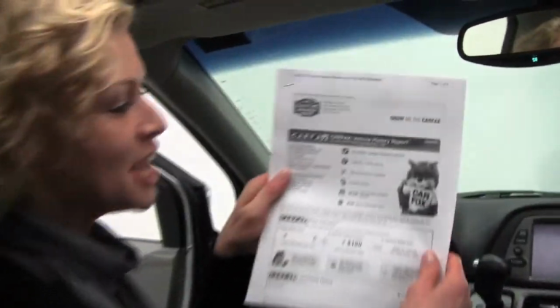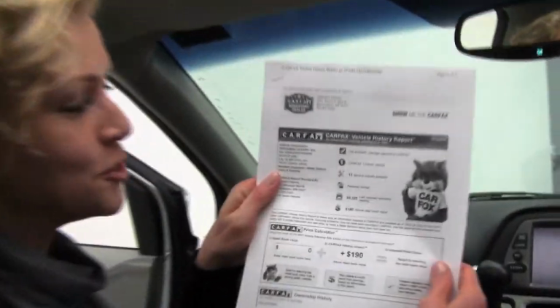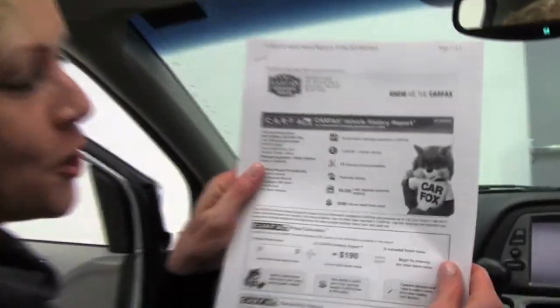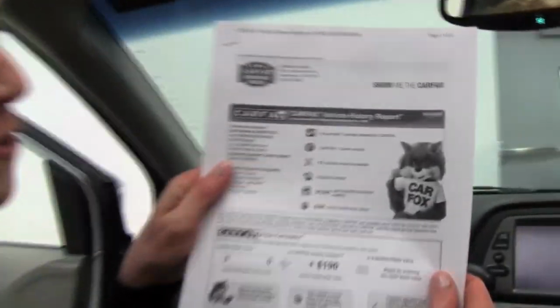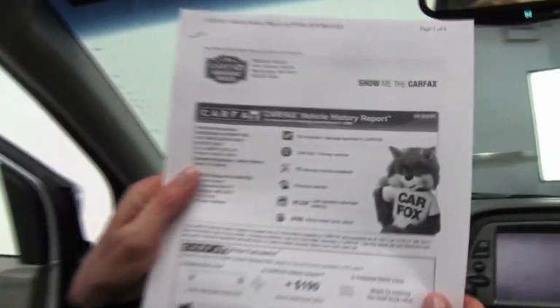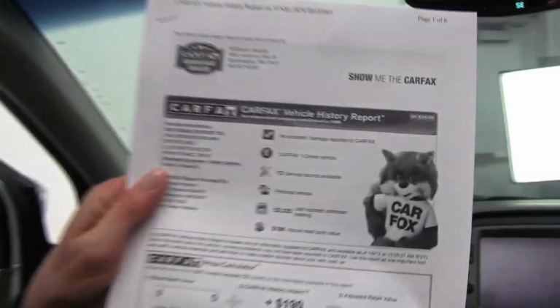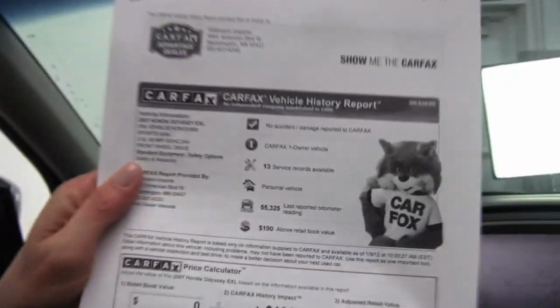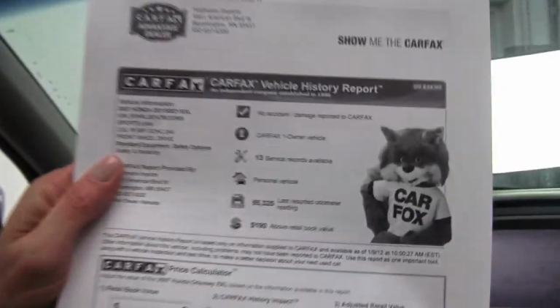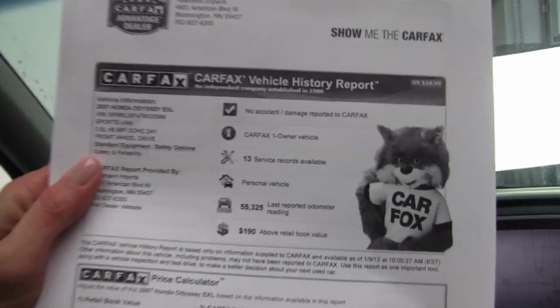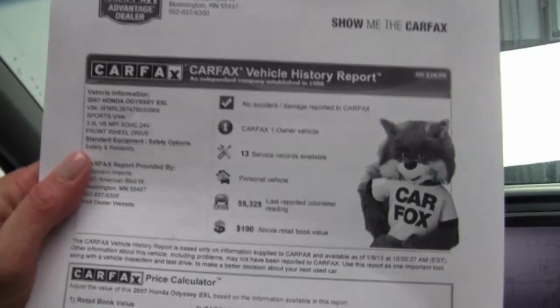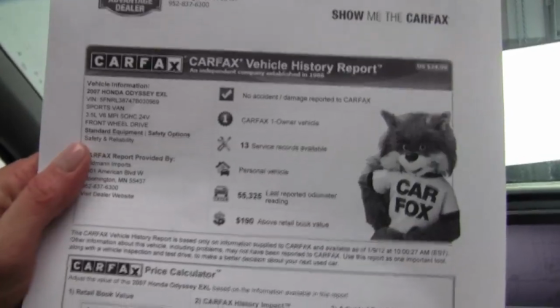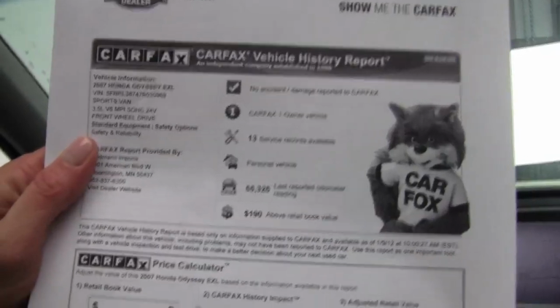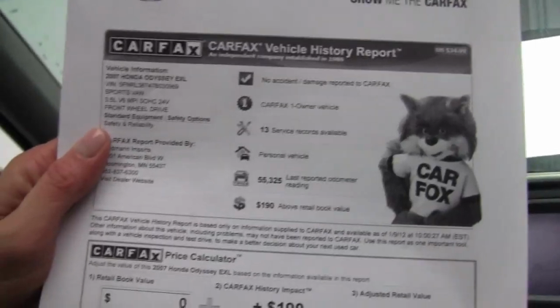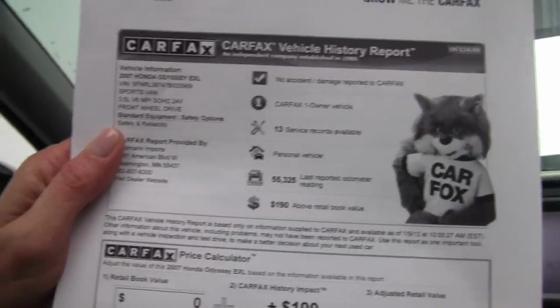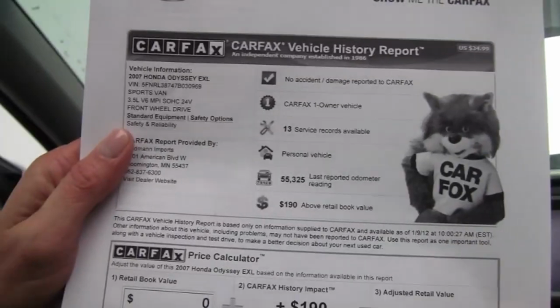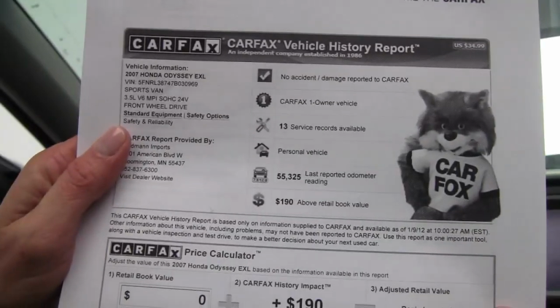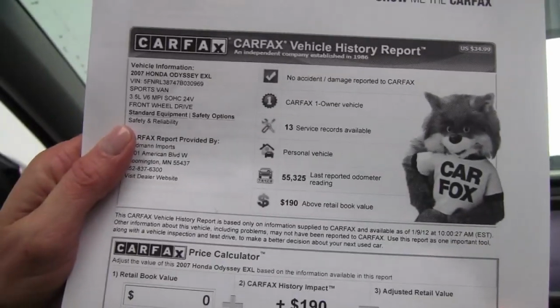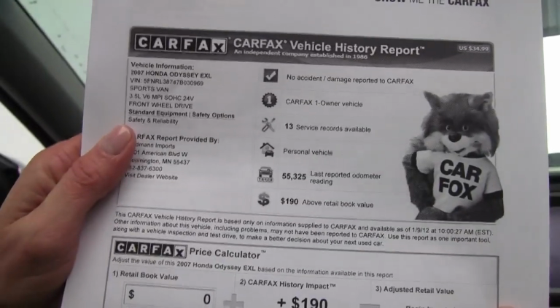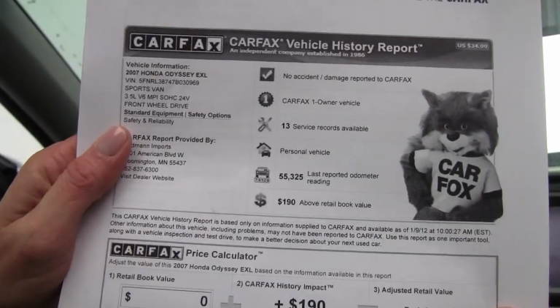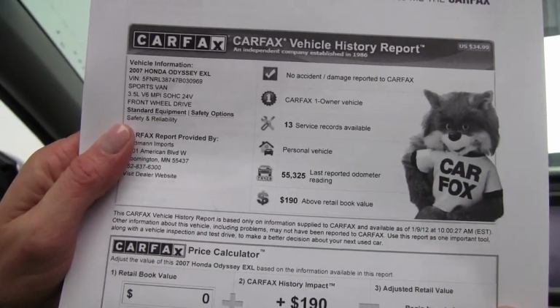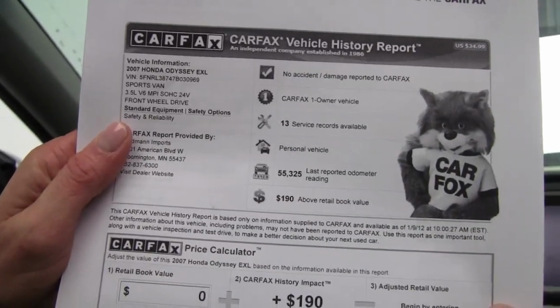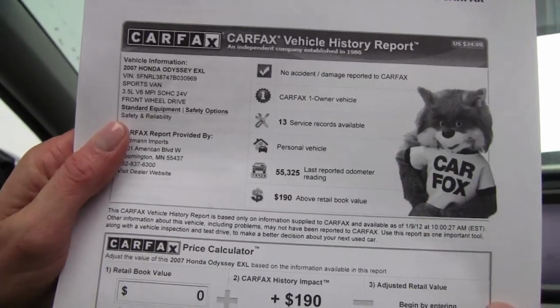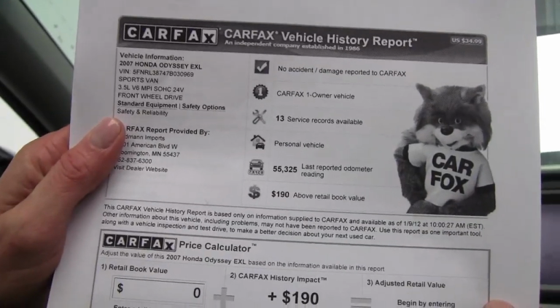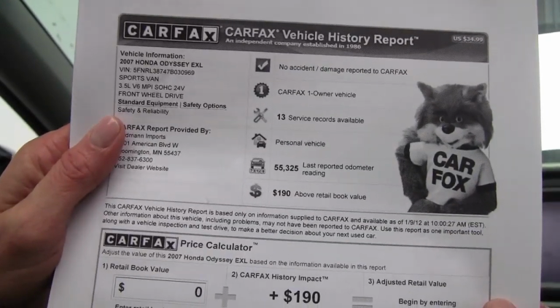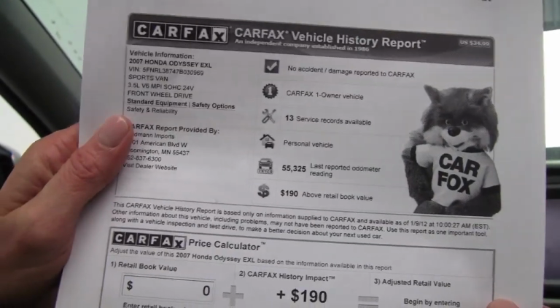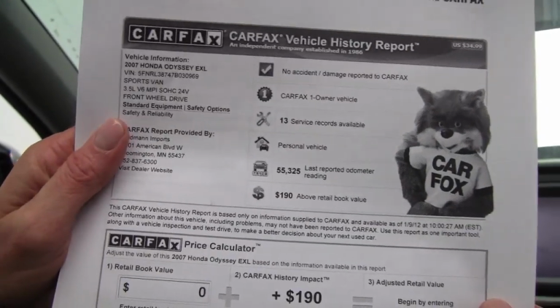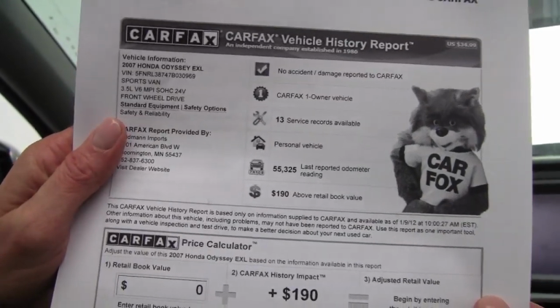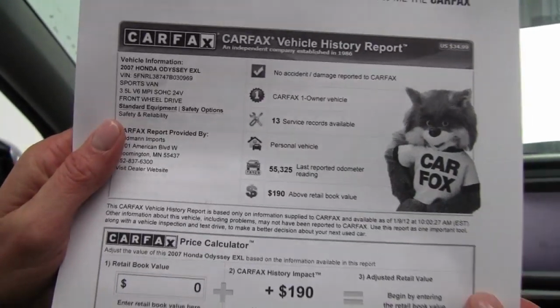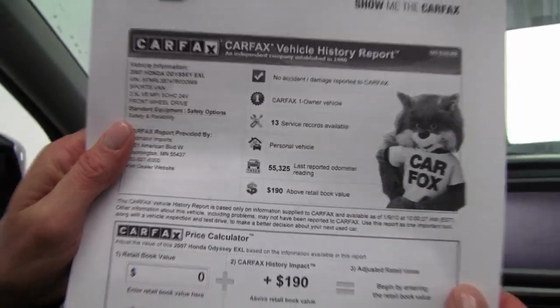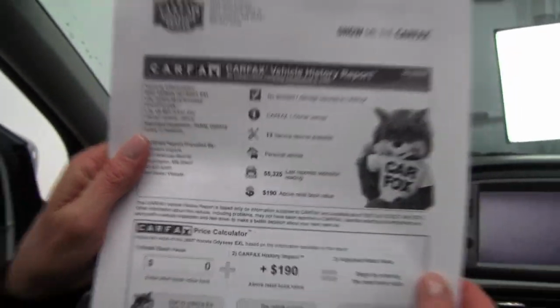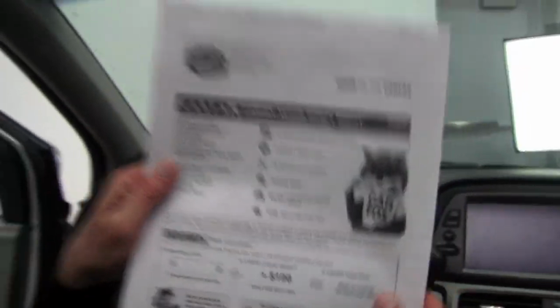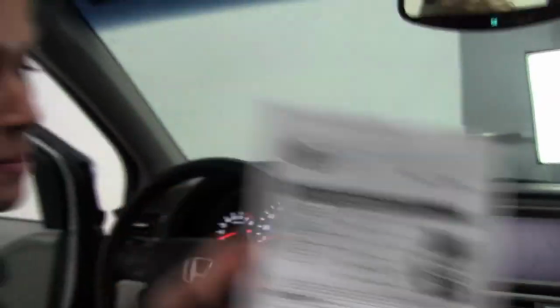Here's your Carfax: no accidents or damage, one owner vehicle, extensive service records available.